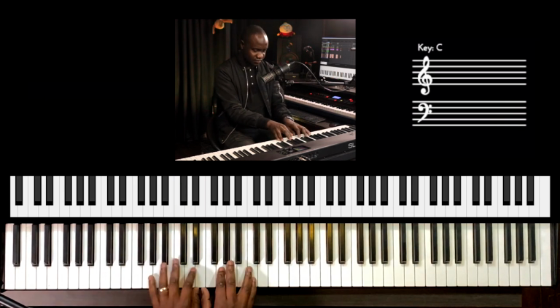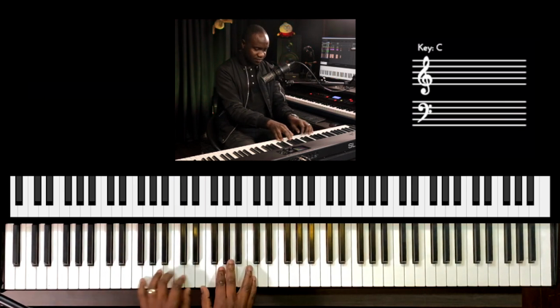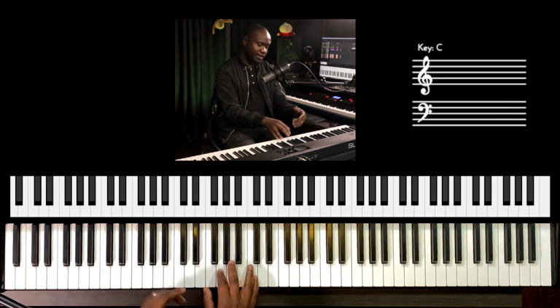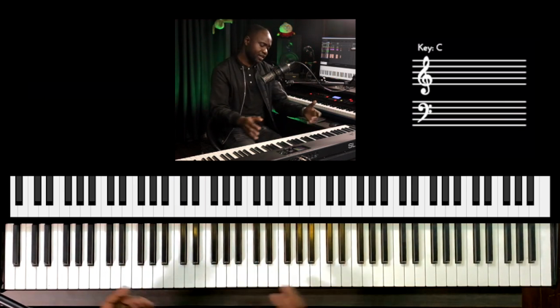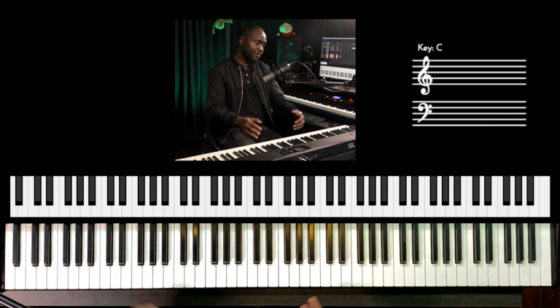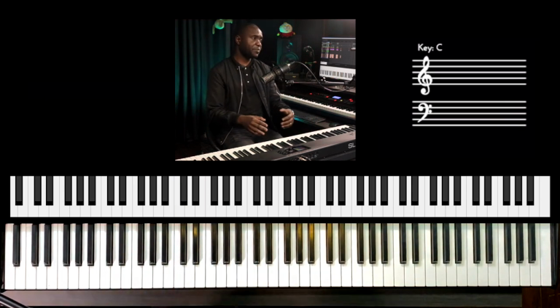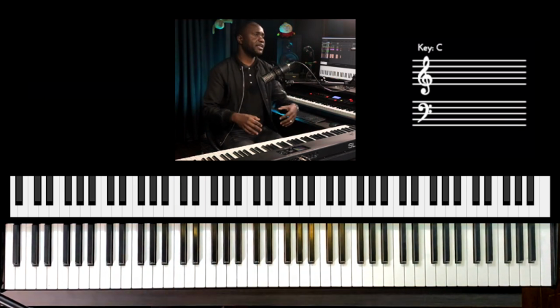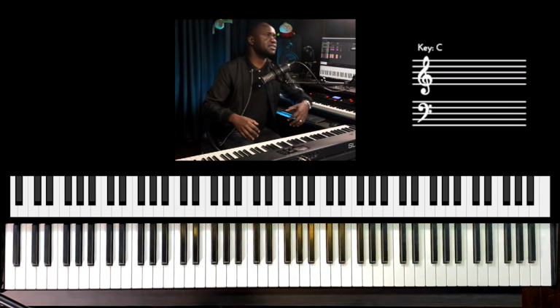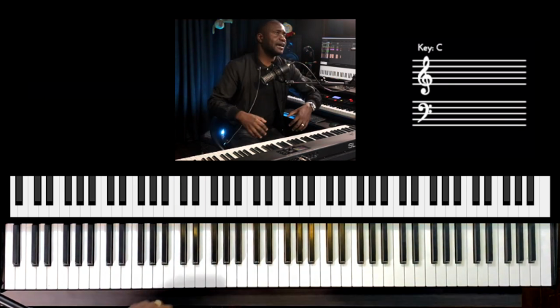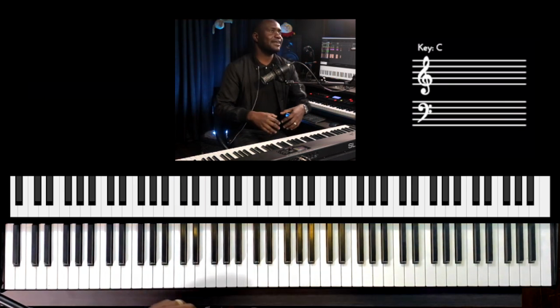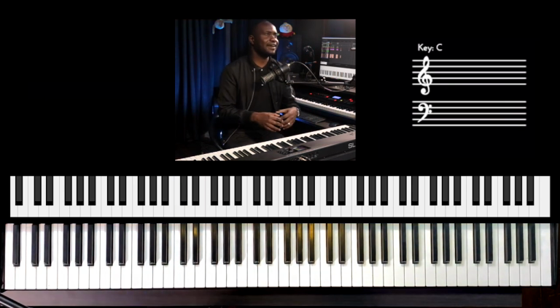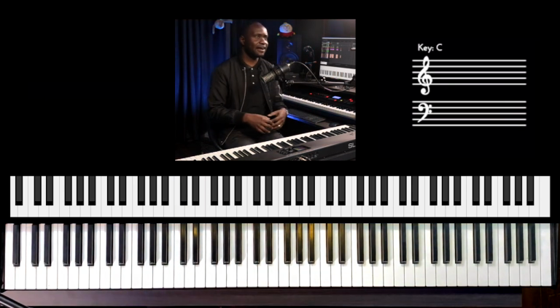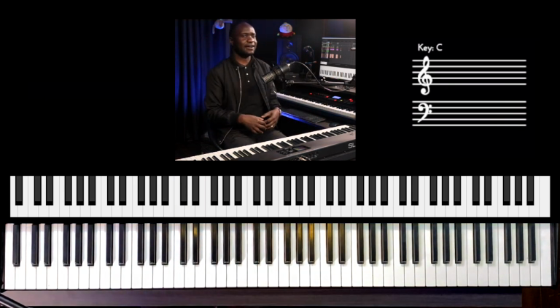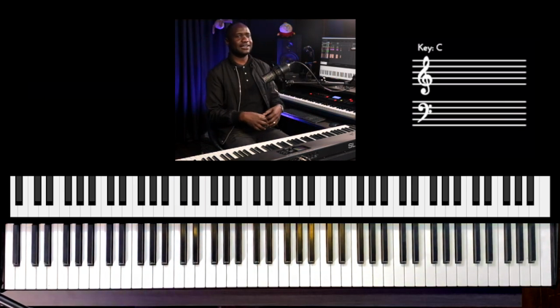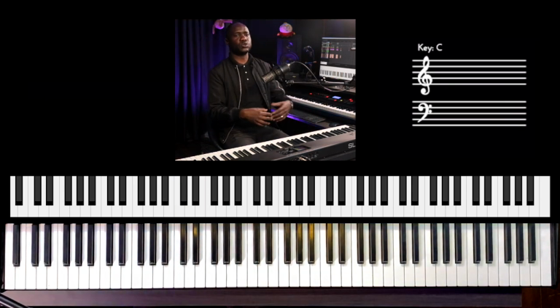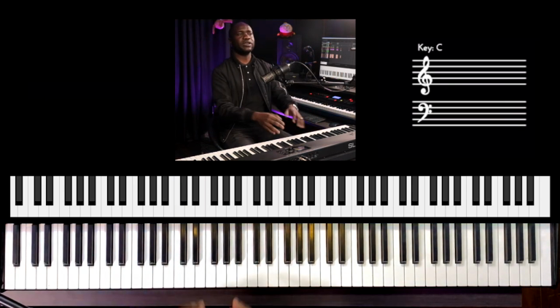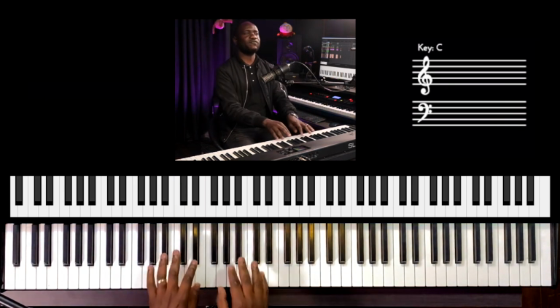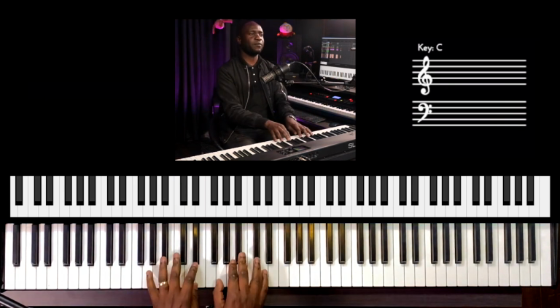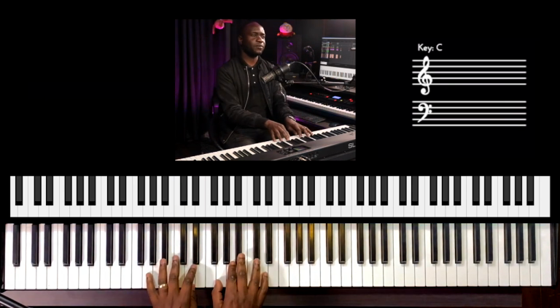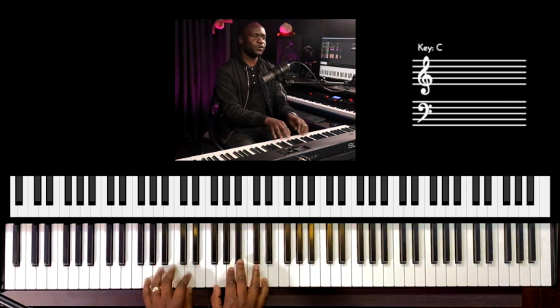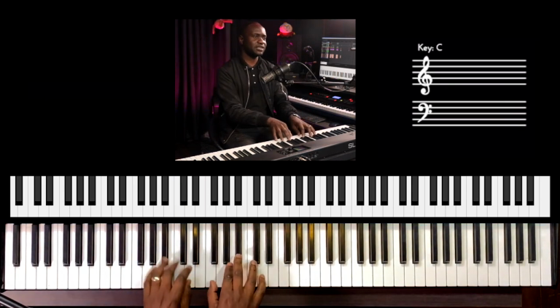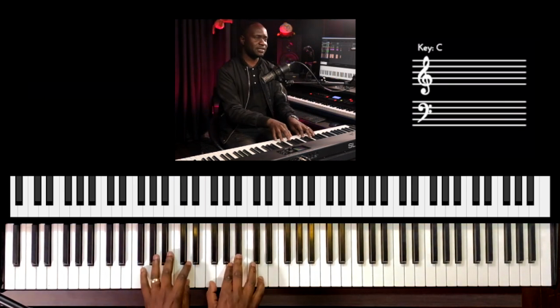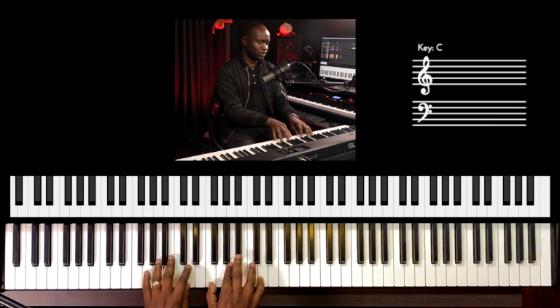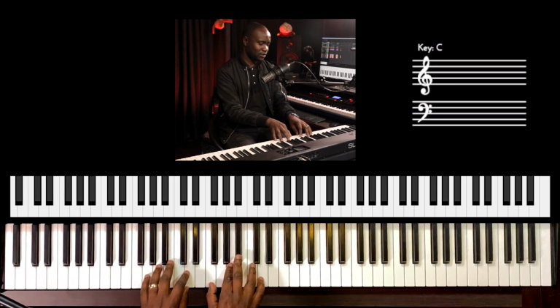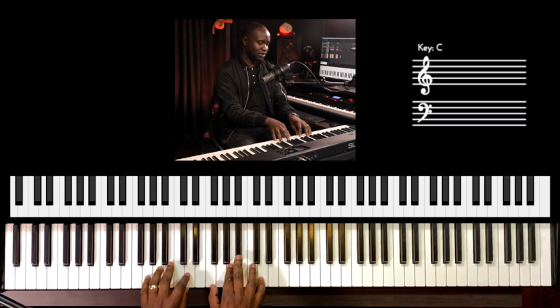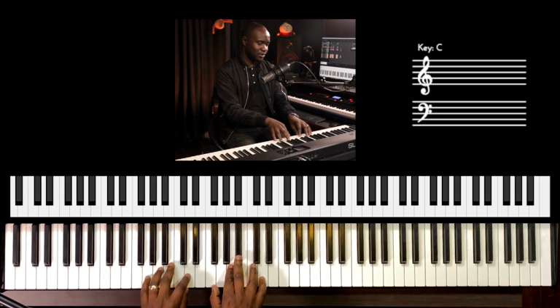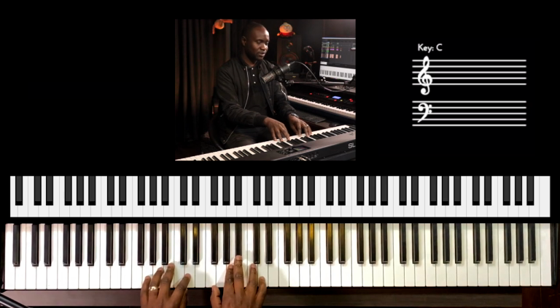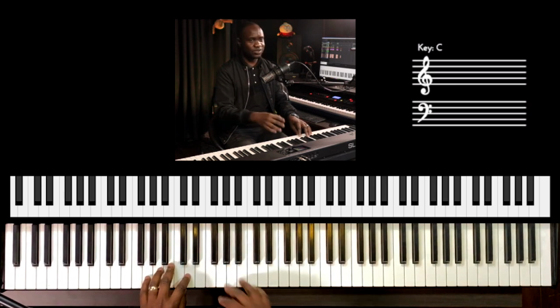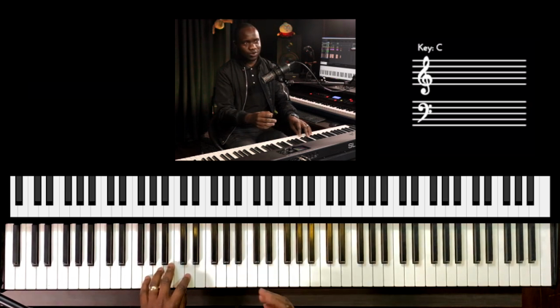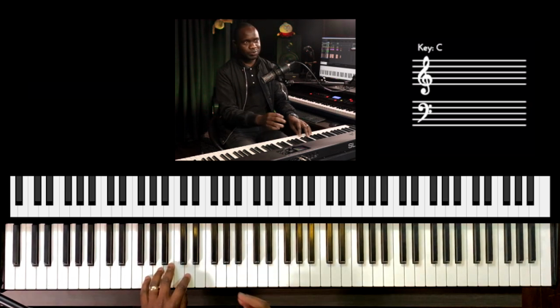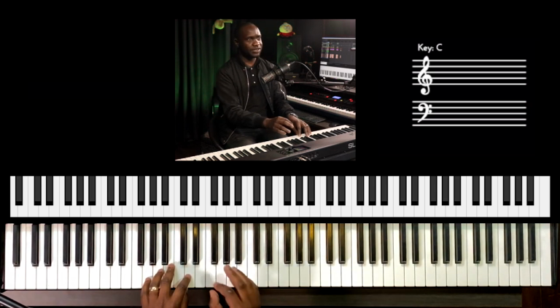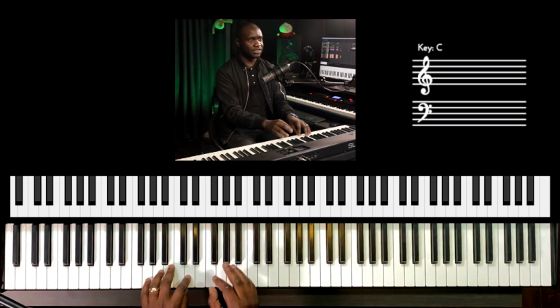You can even play it in a swing form using this chord, because it's gospel style.